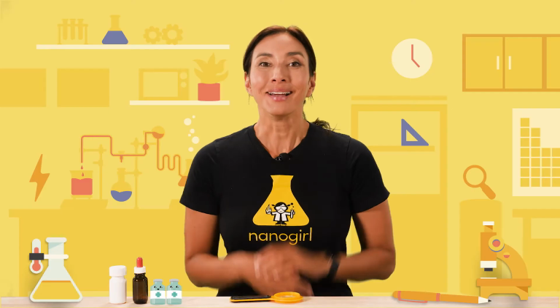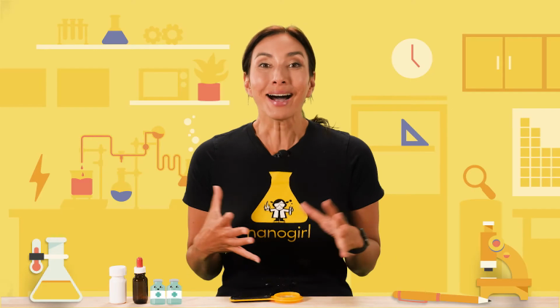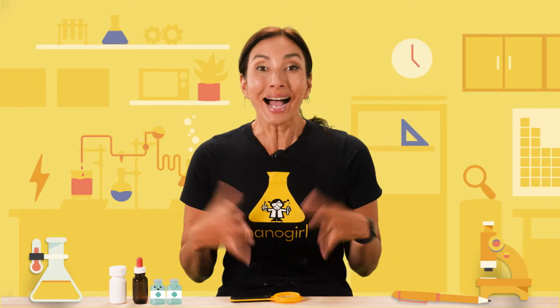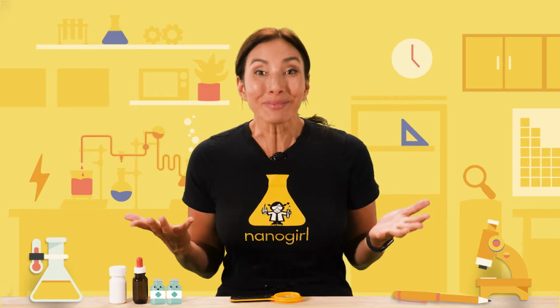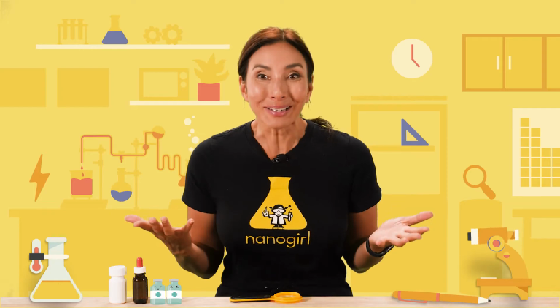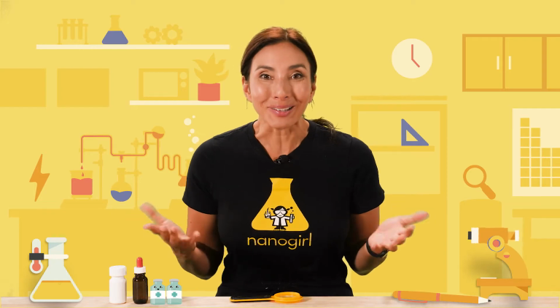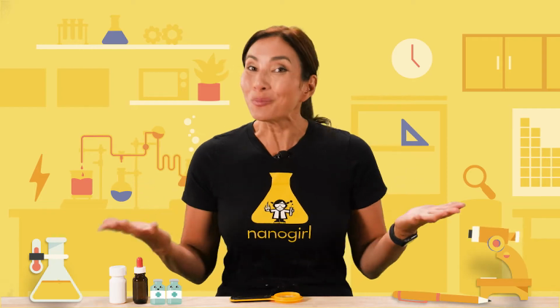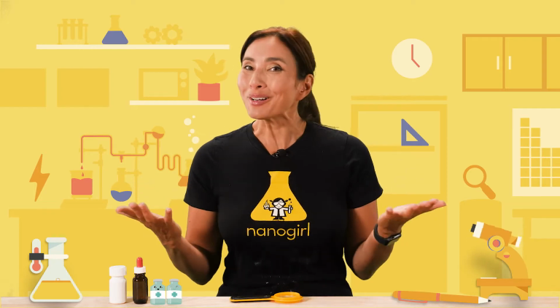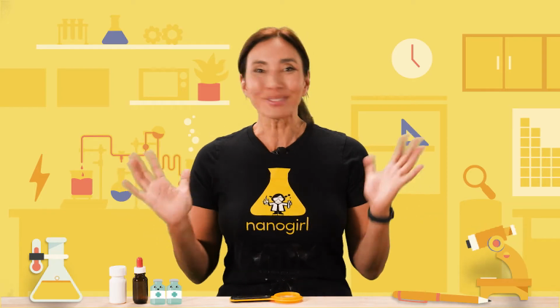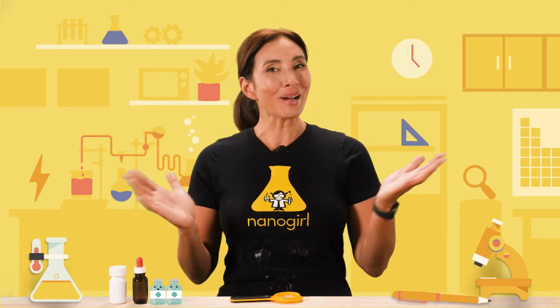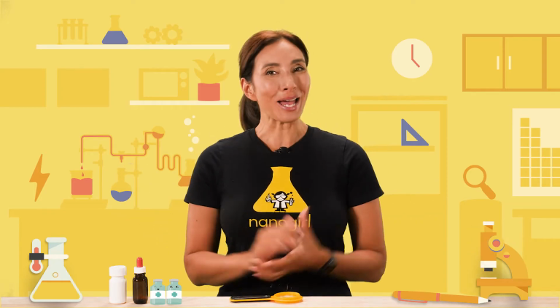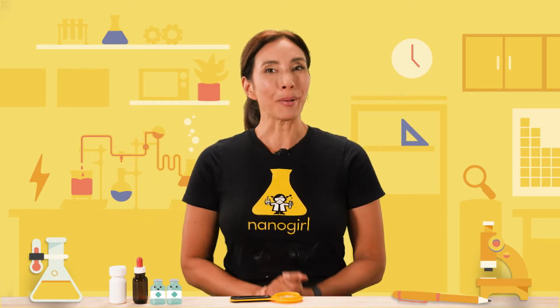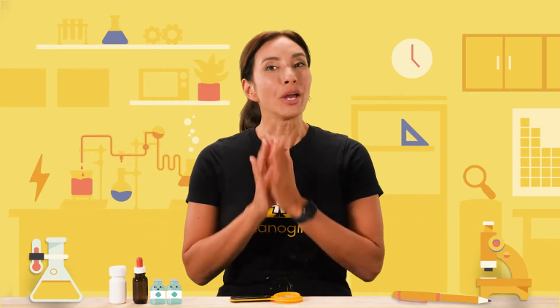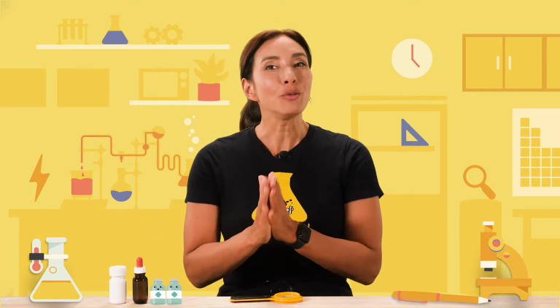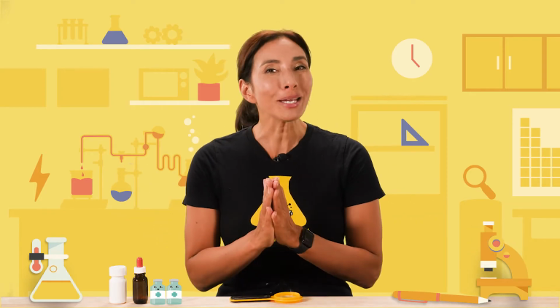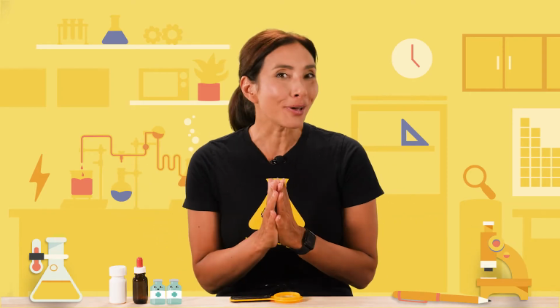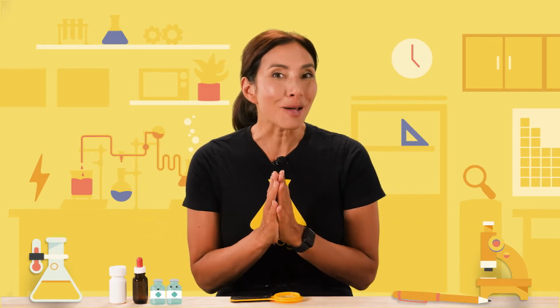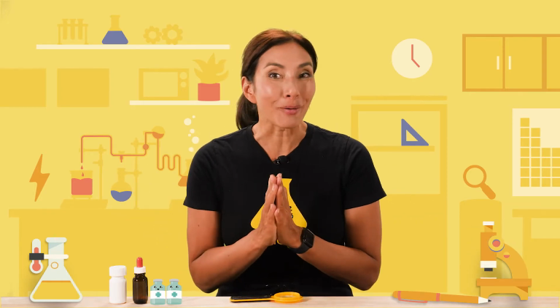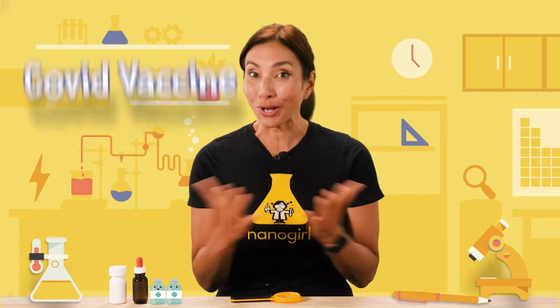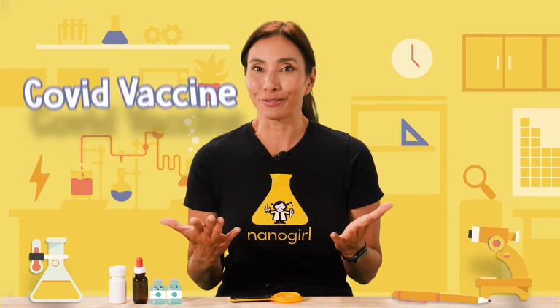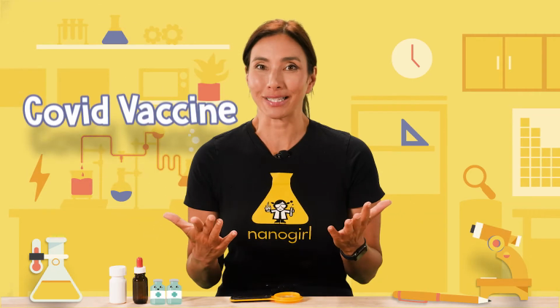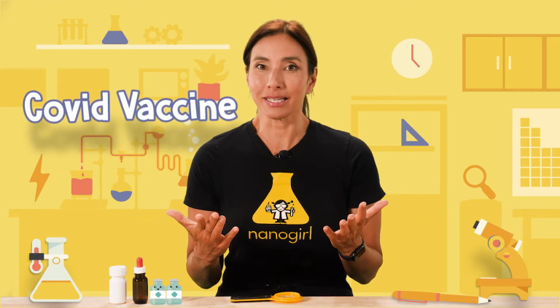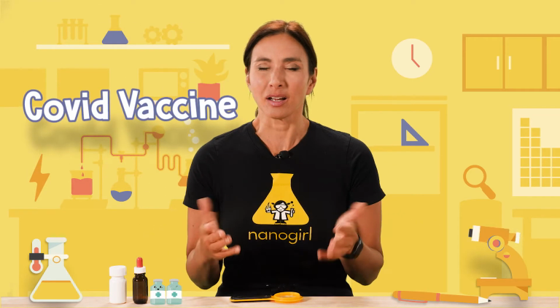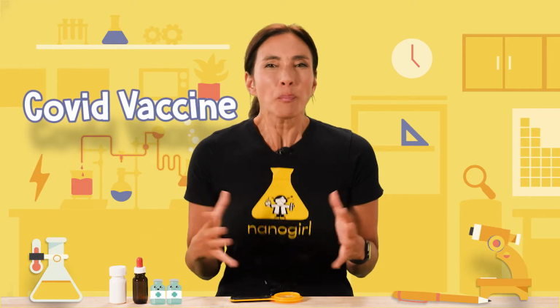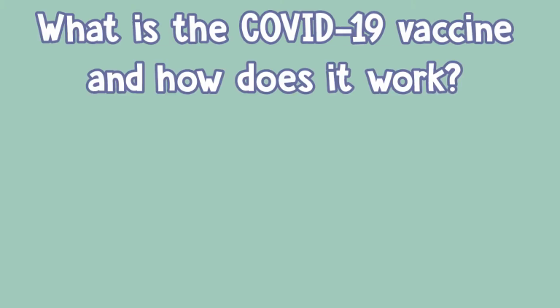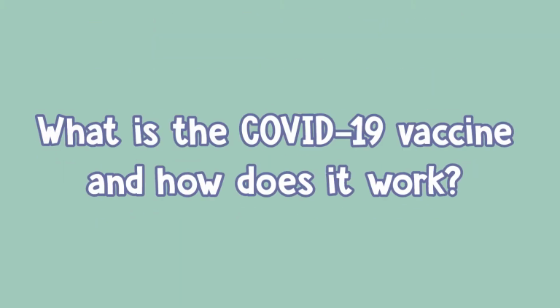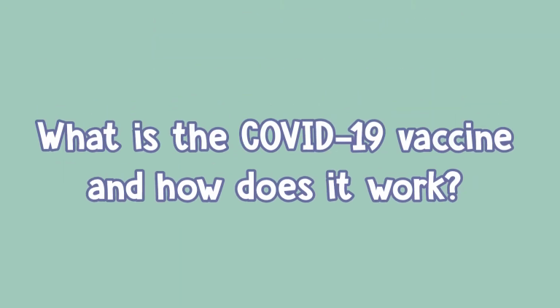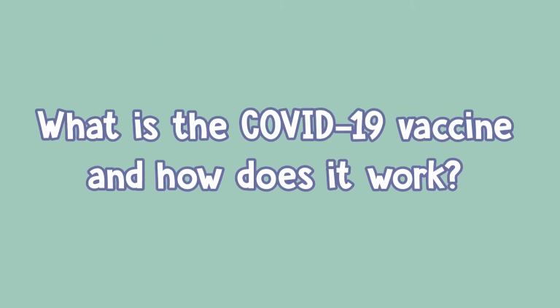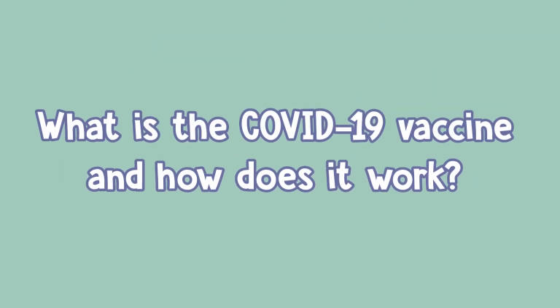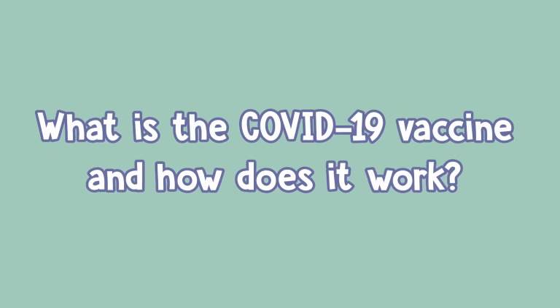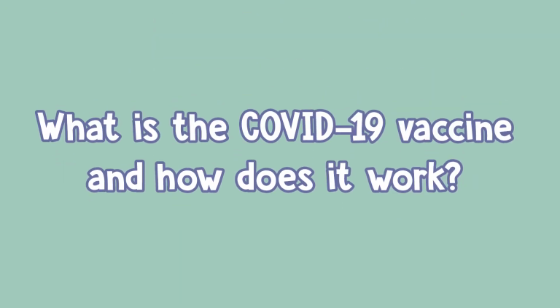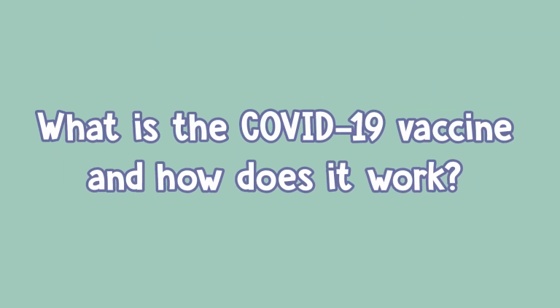Hi, I'm Nanogirl and welcome to my lab. You may have heard about the COVID vaccine, but what is it and how does it work?